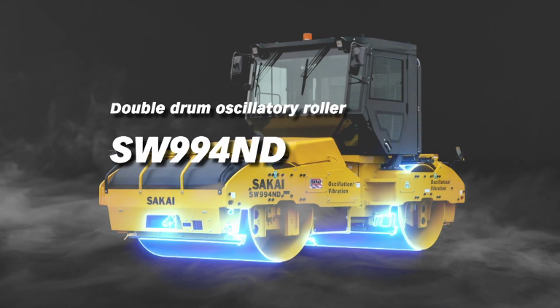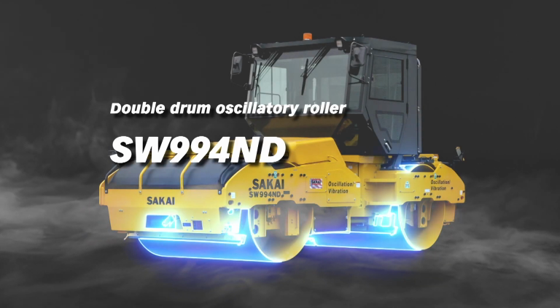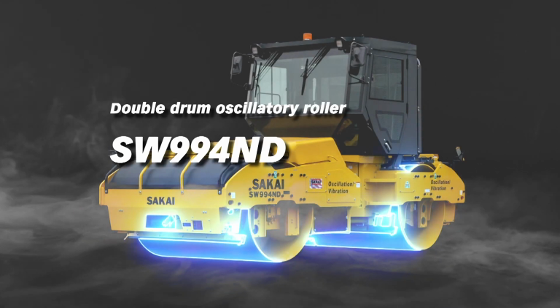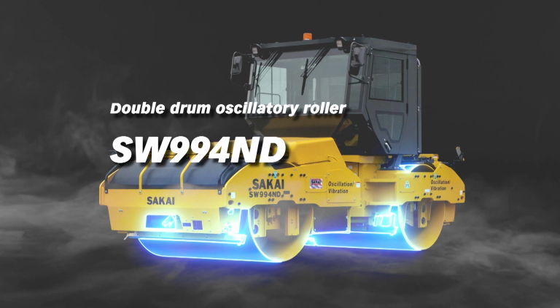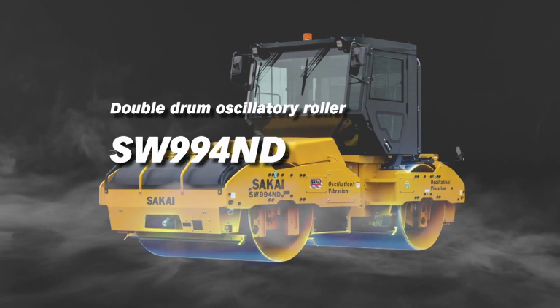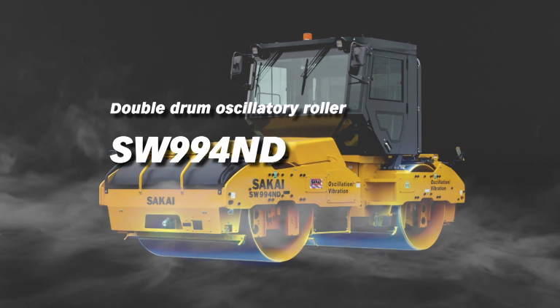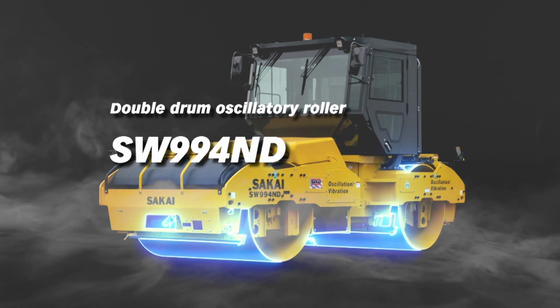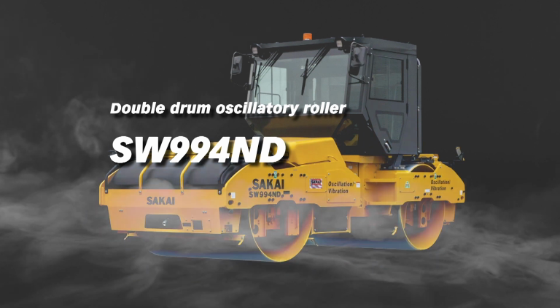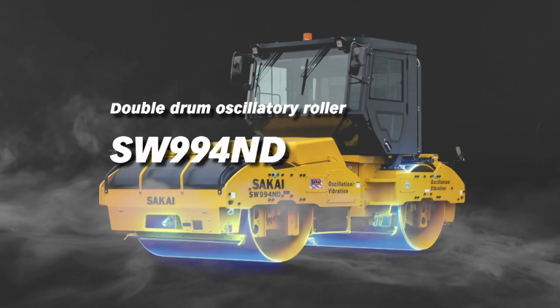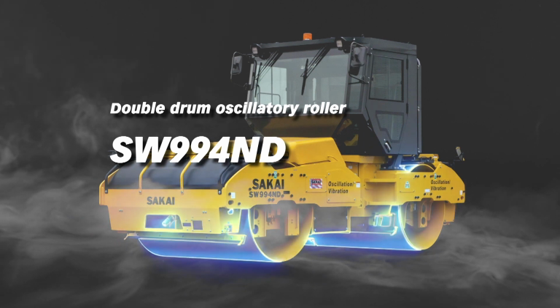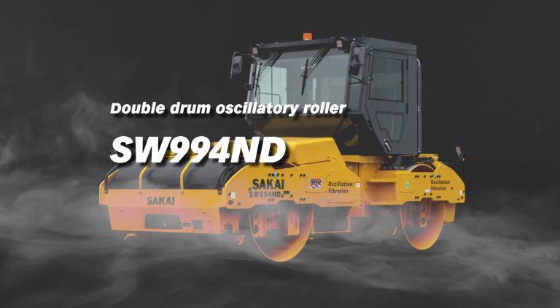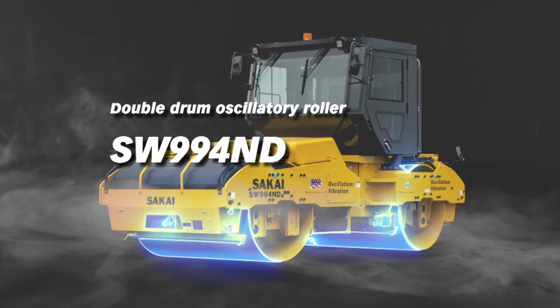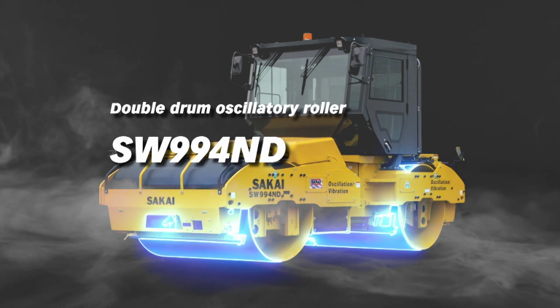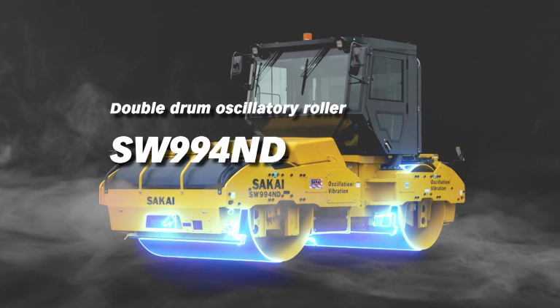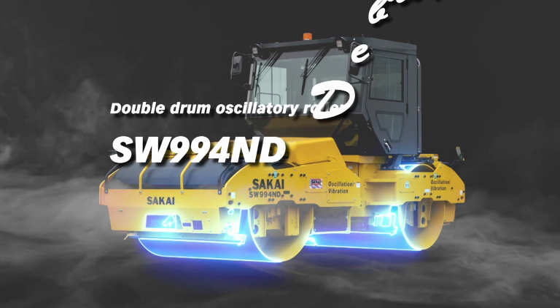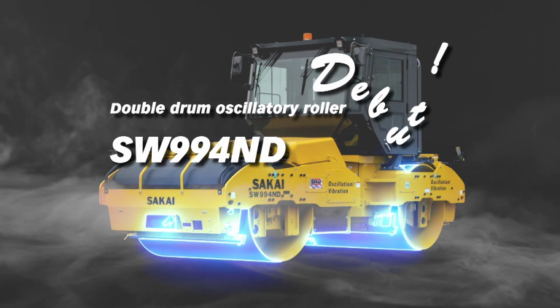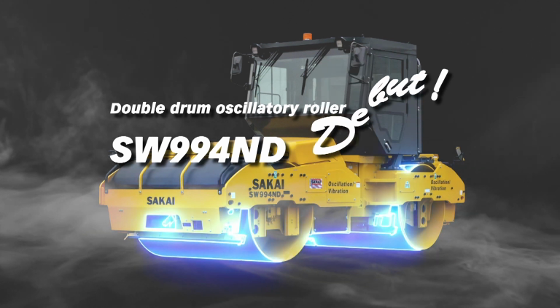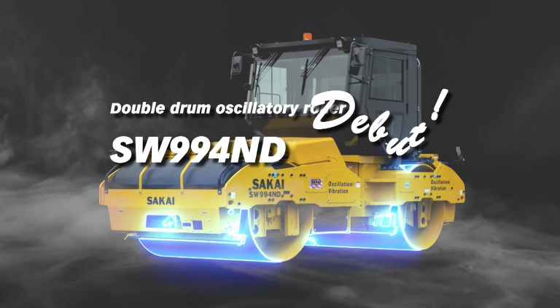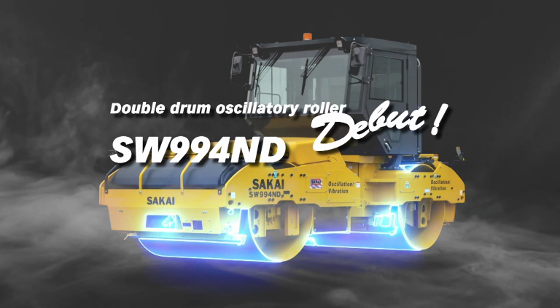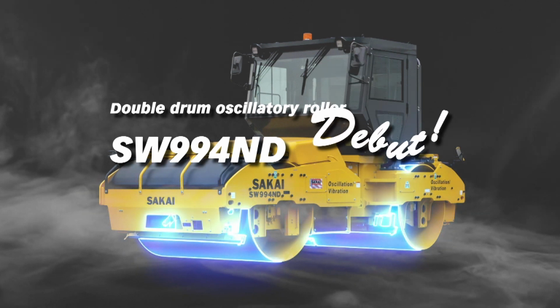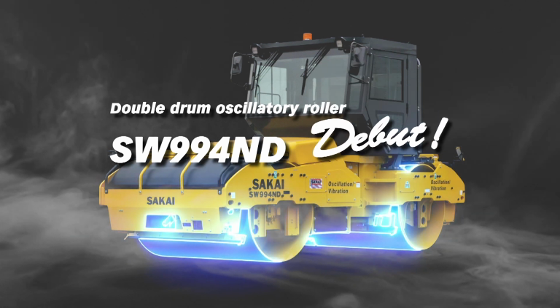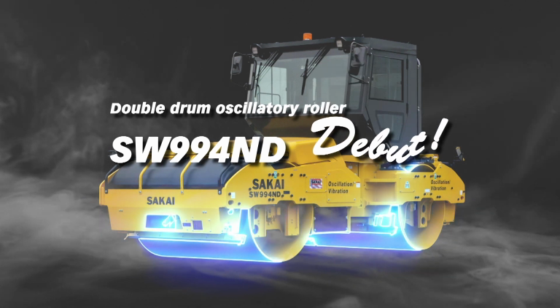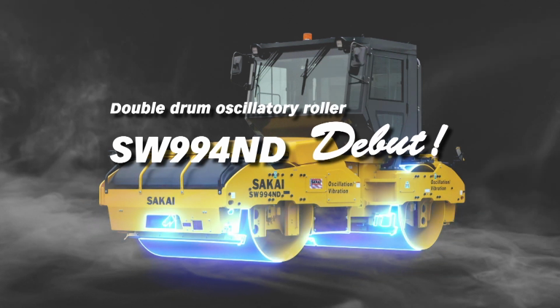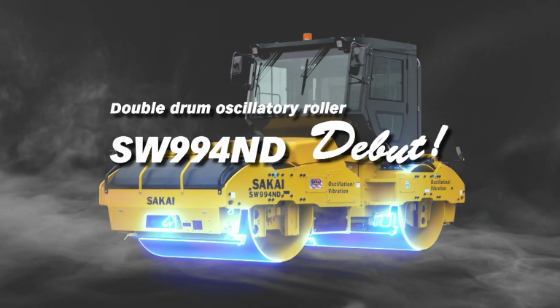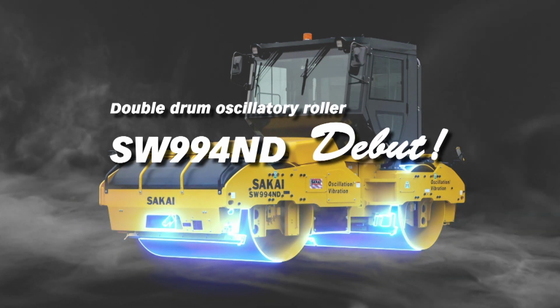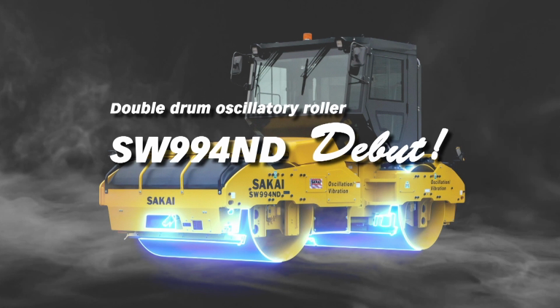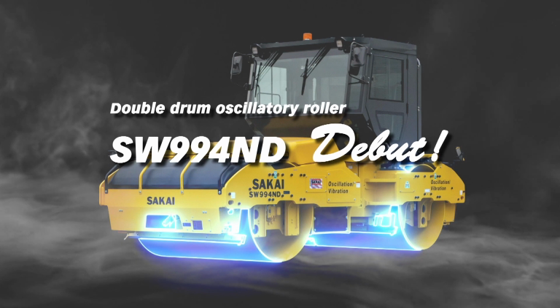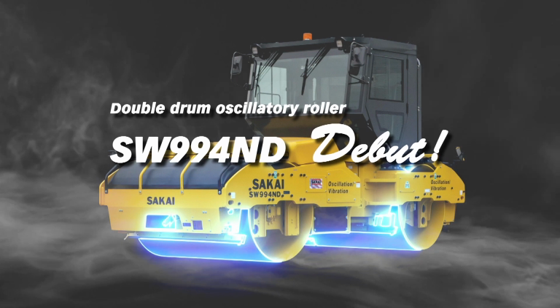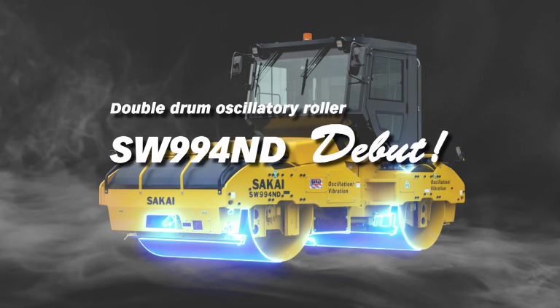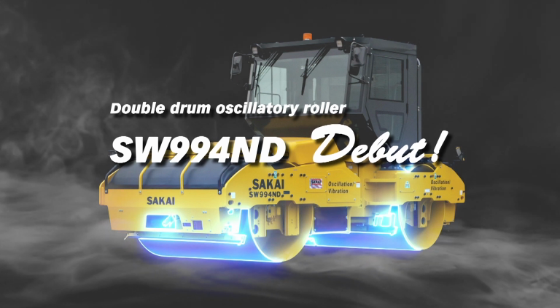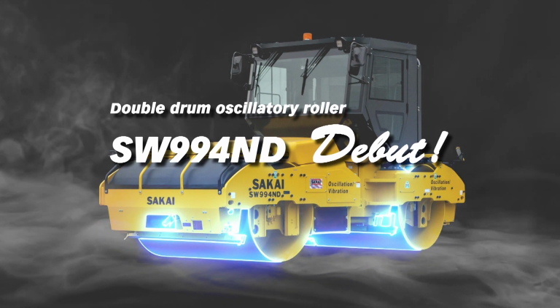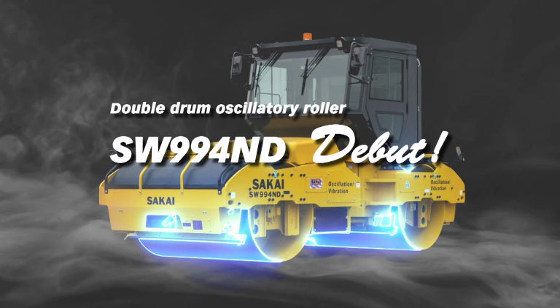SW994ND, a double-drum oscillatory roller with an 84-inch wide drum, is now fully developed and on the market.